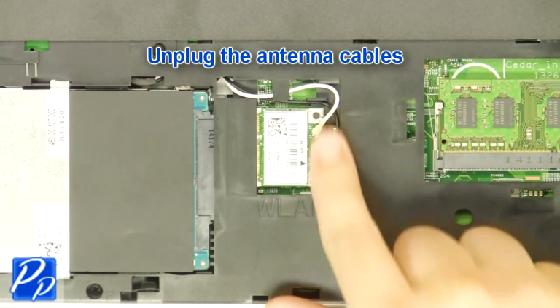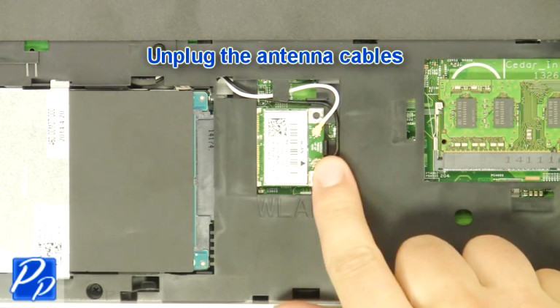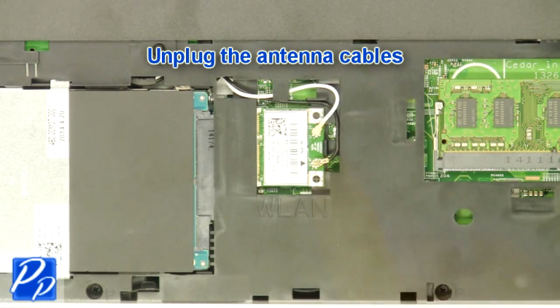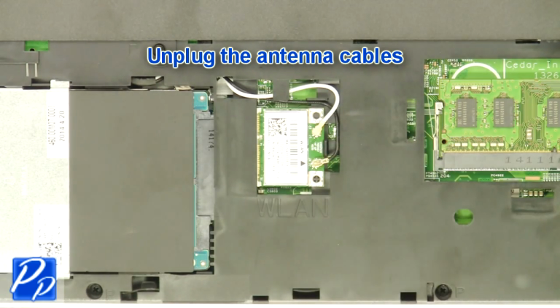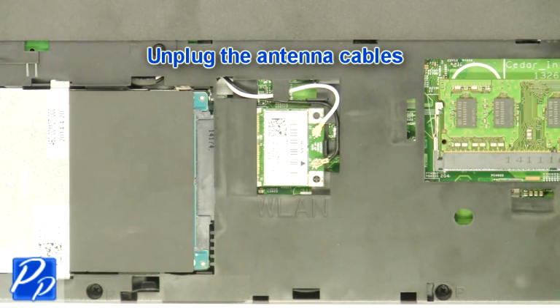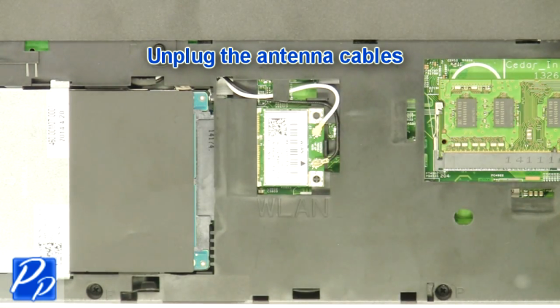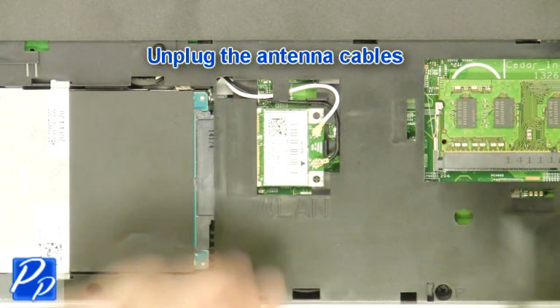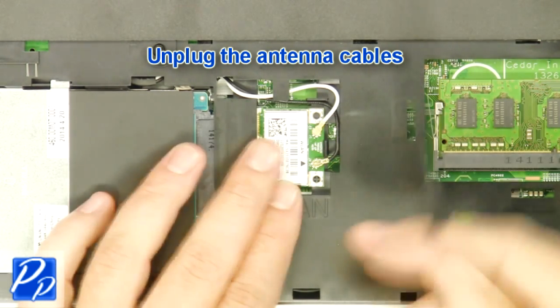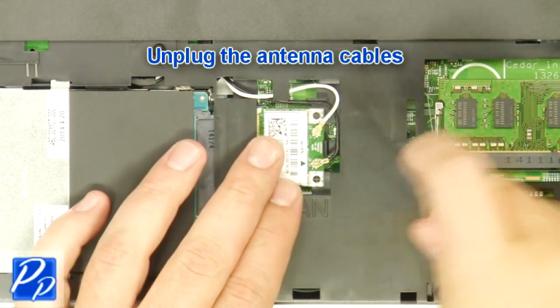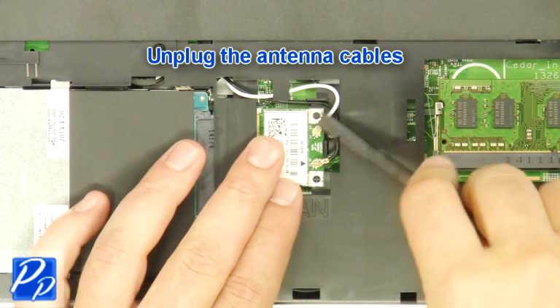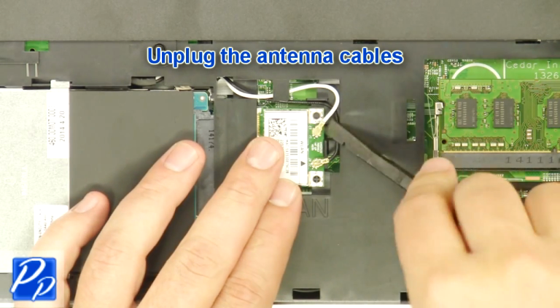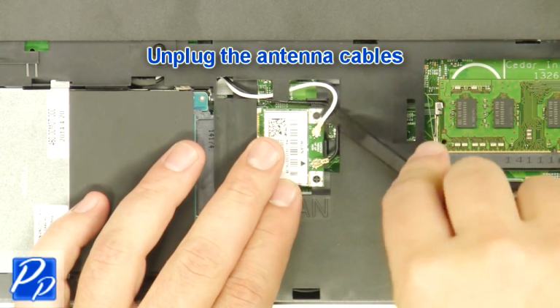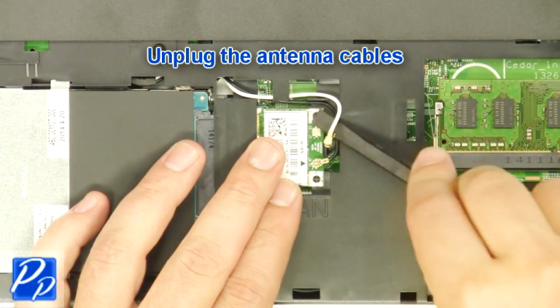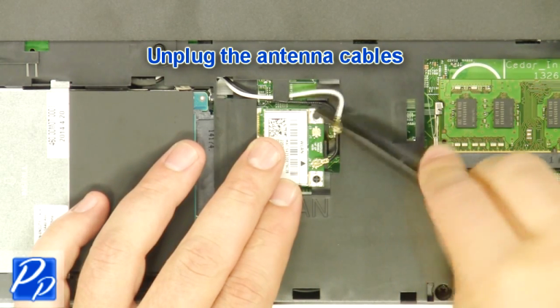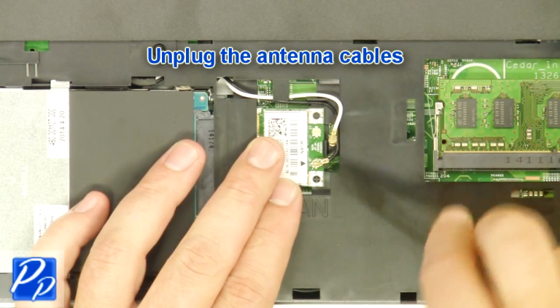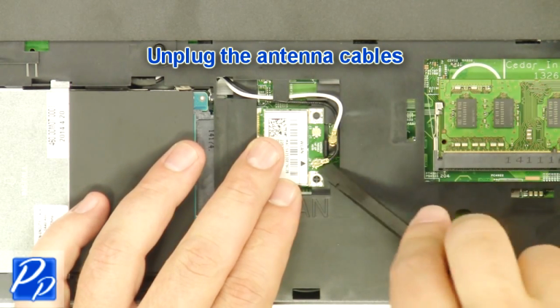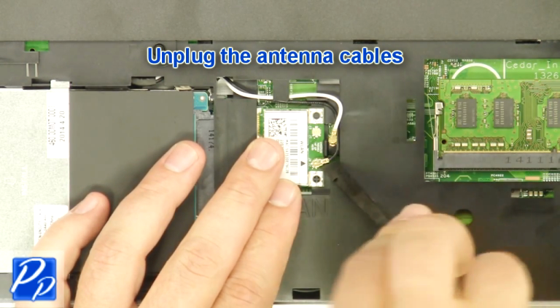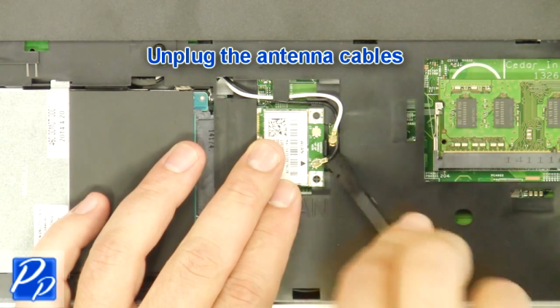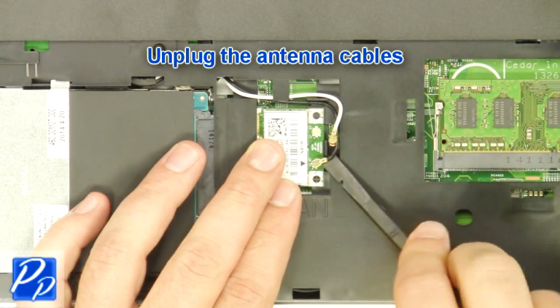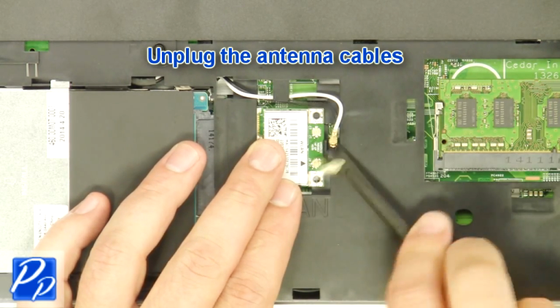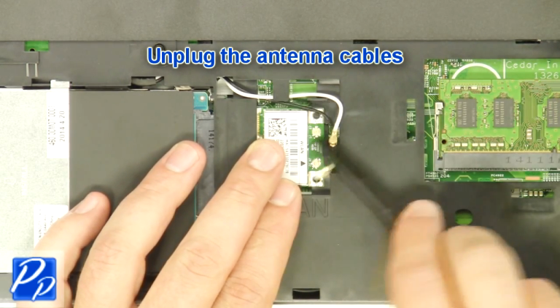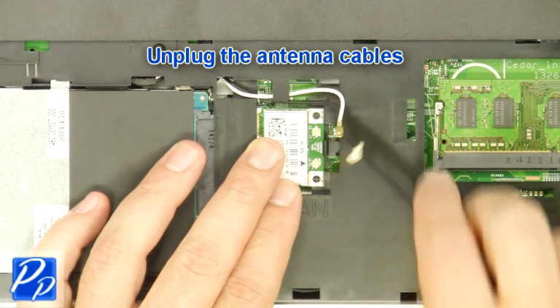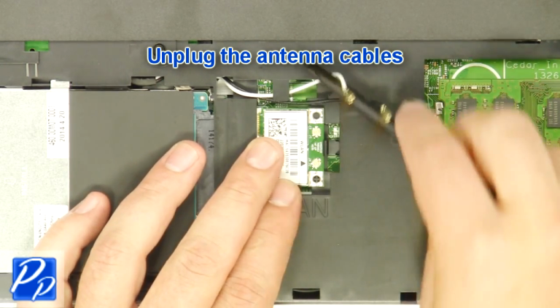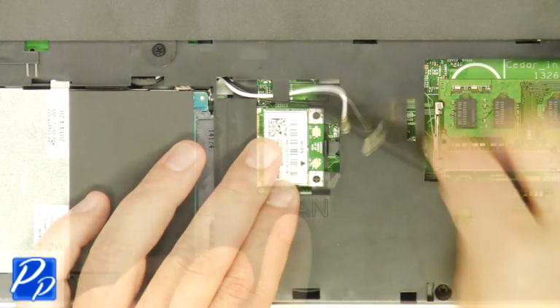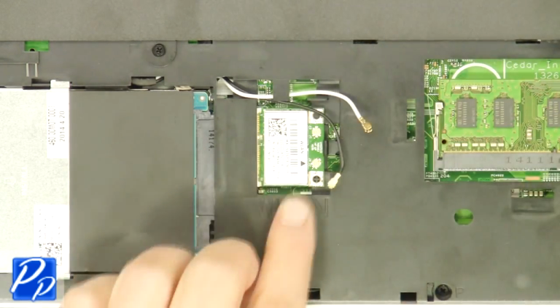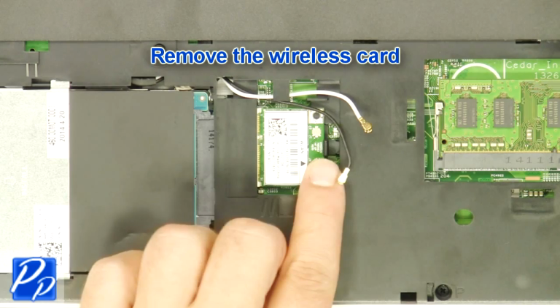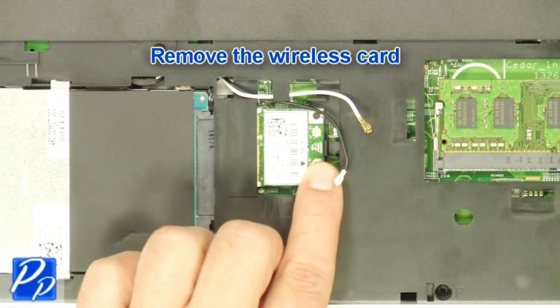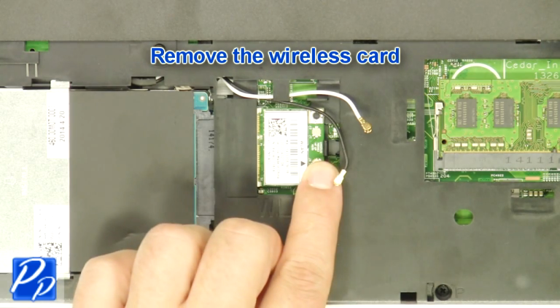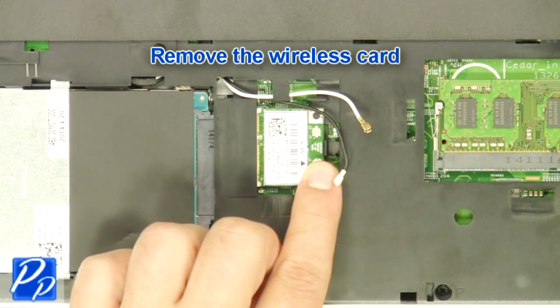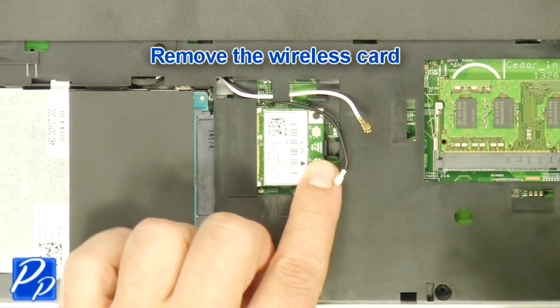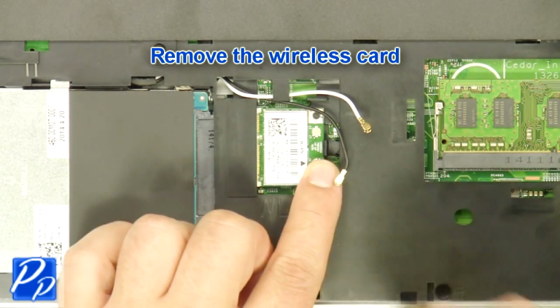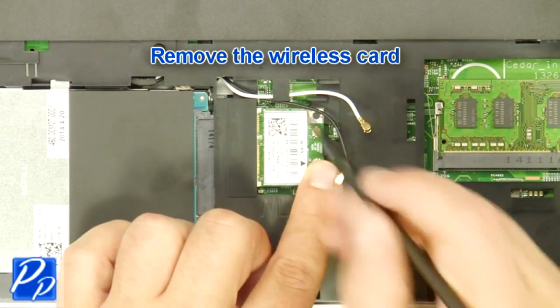Unplug the antenna cables. Remove the wireless card.